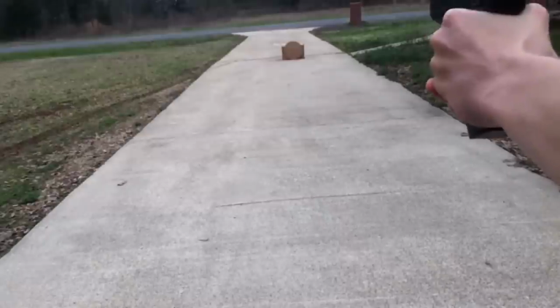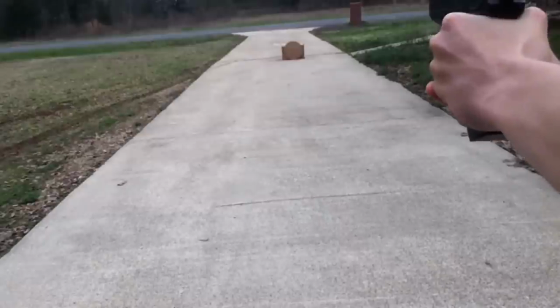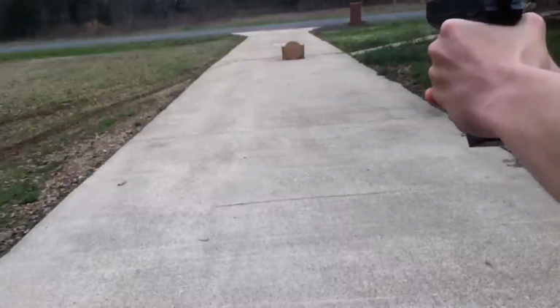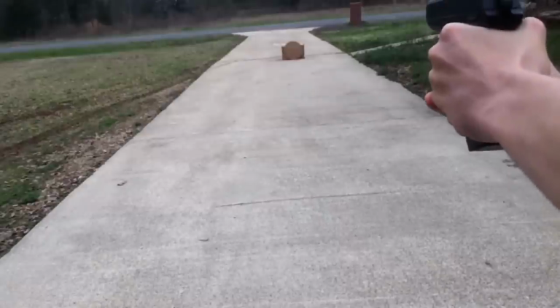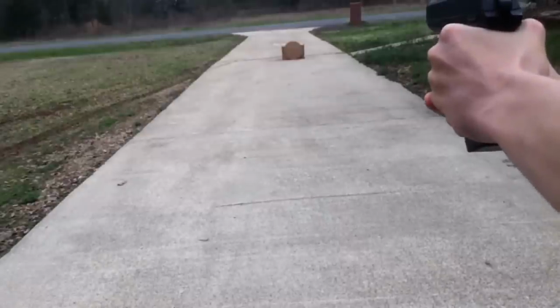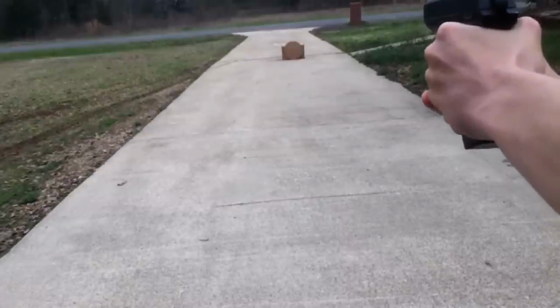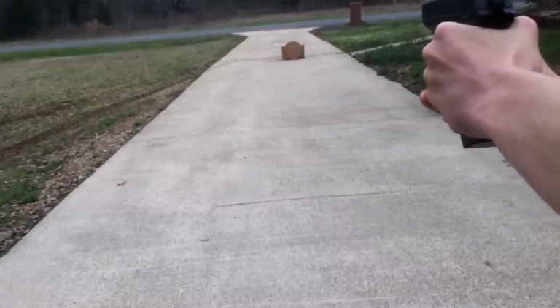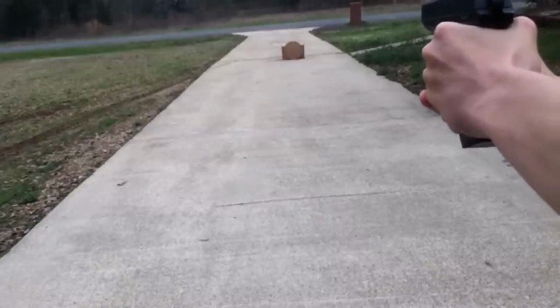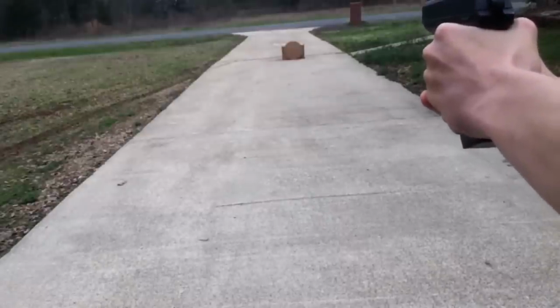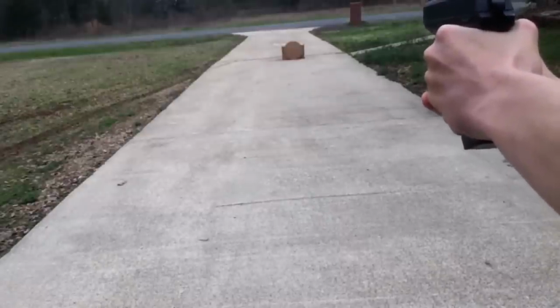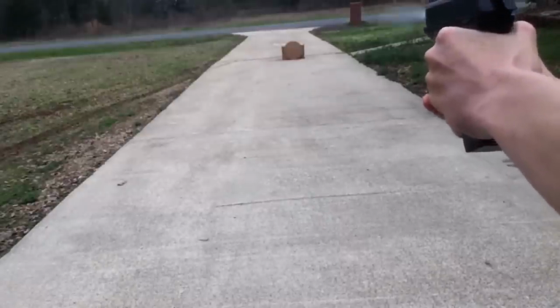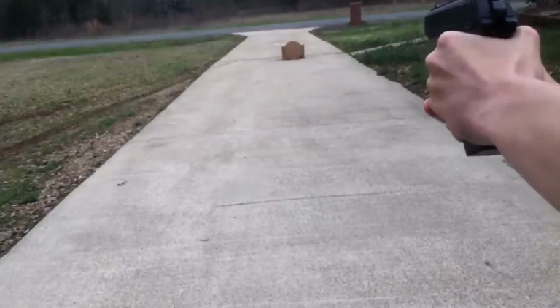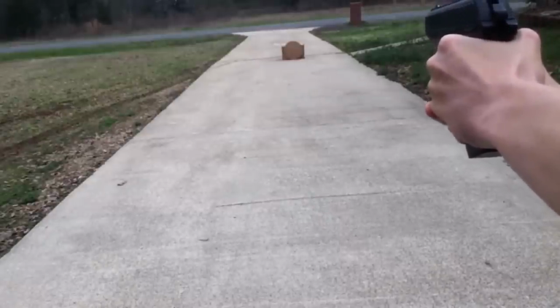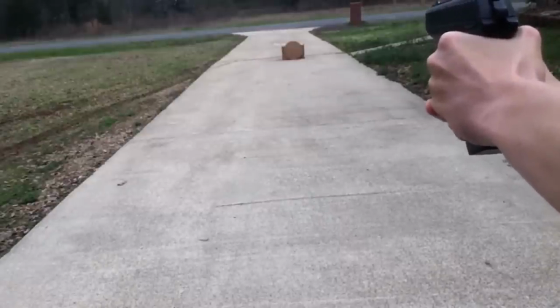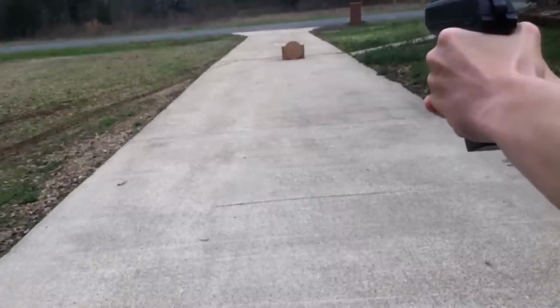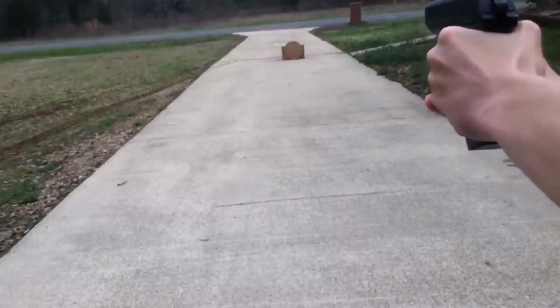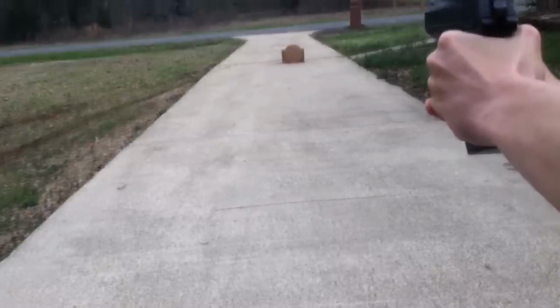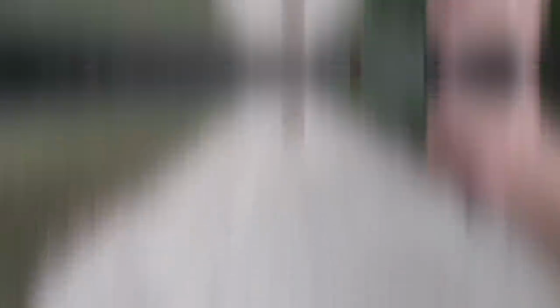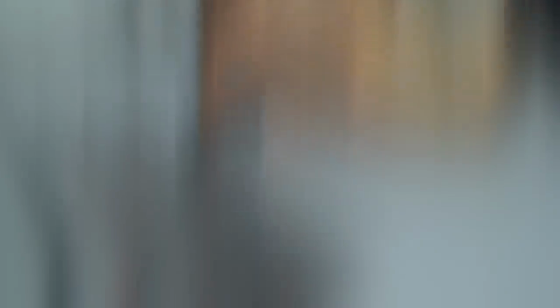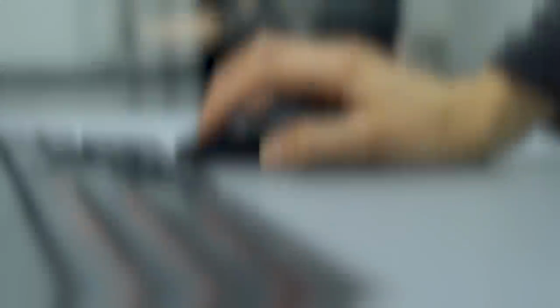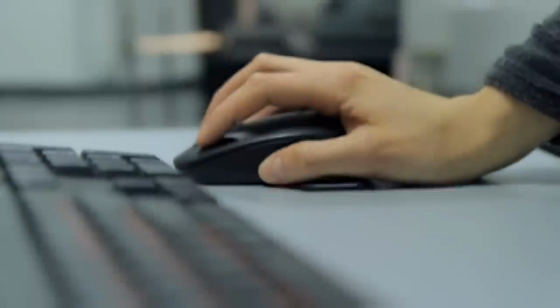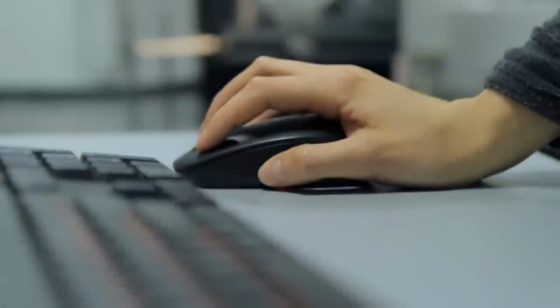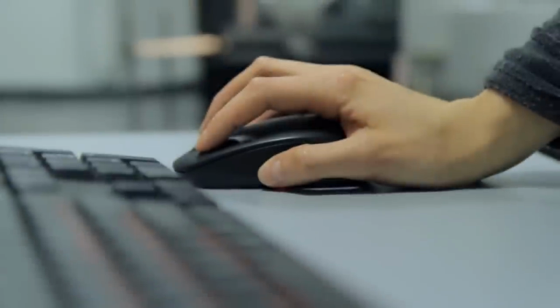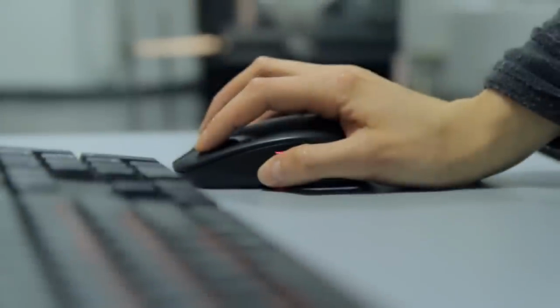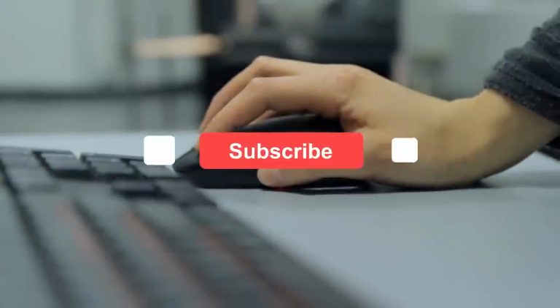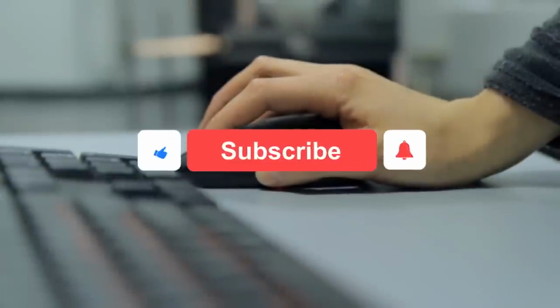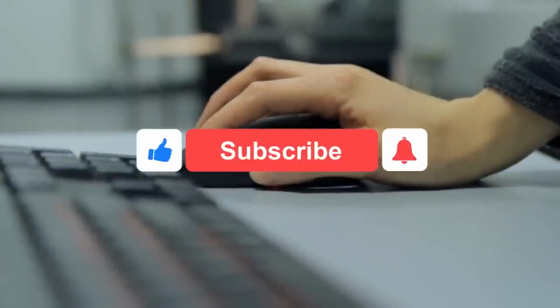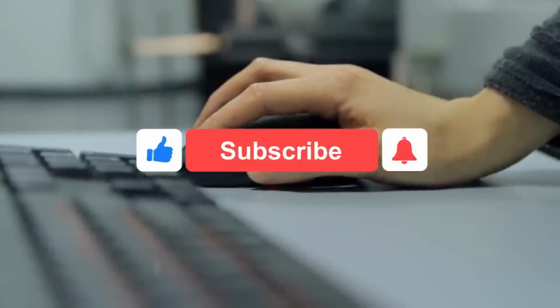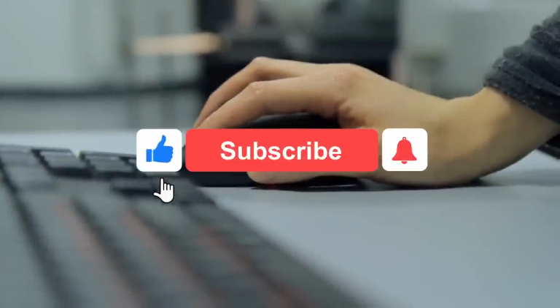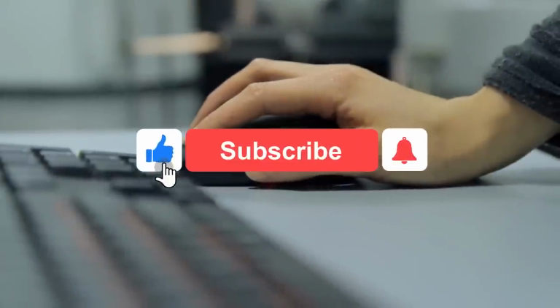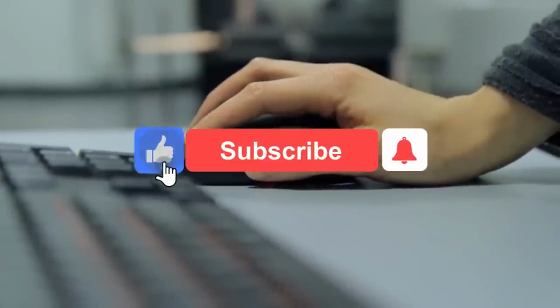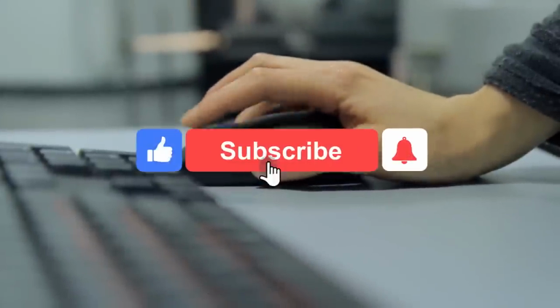This video is for educational purposes only. Click the subscribe button and press the bell icon.